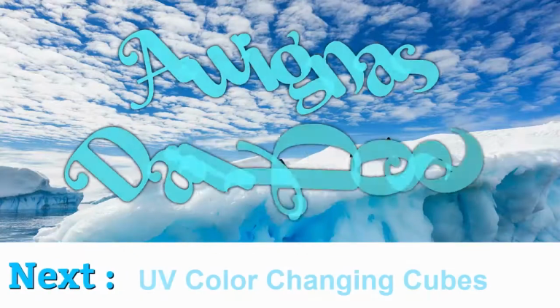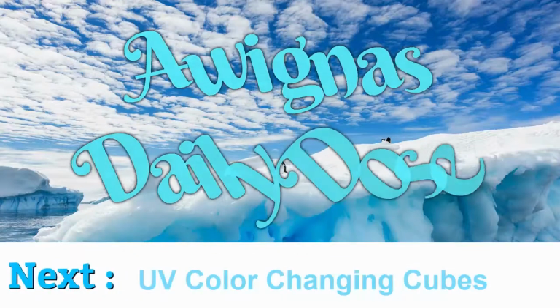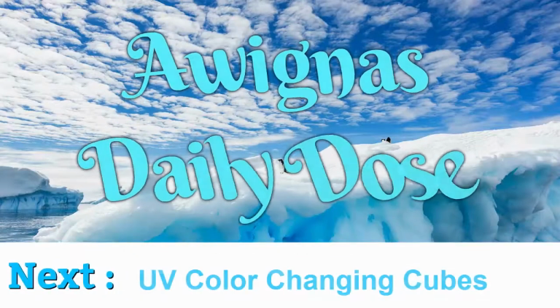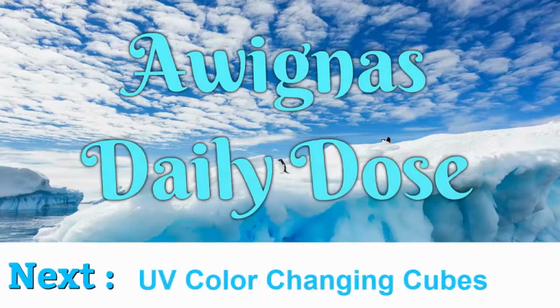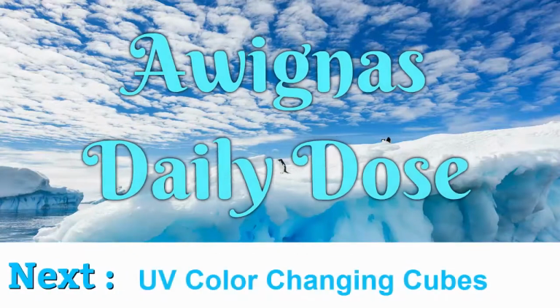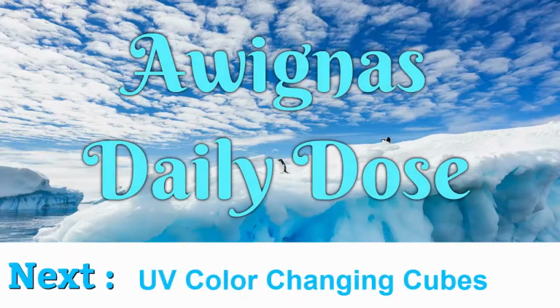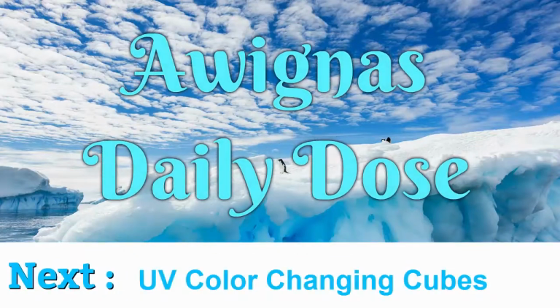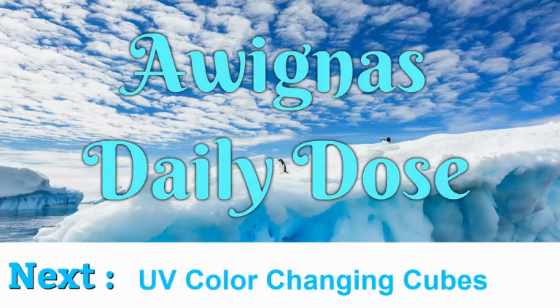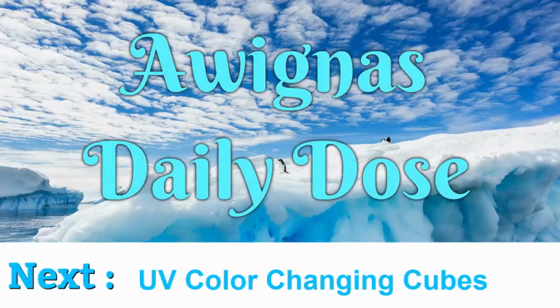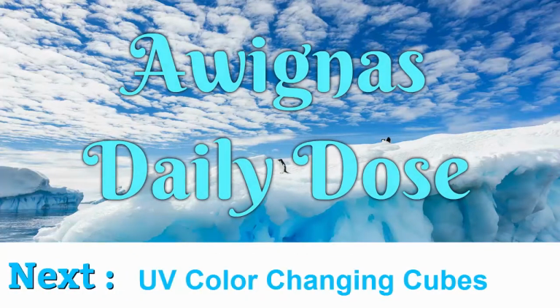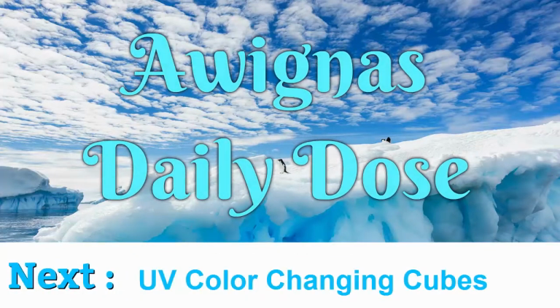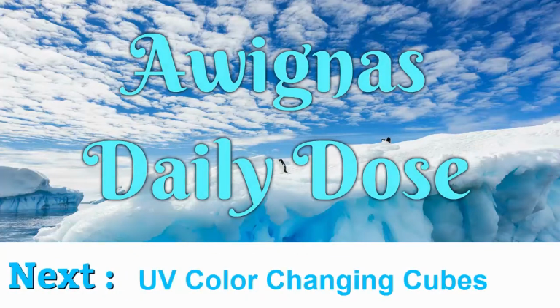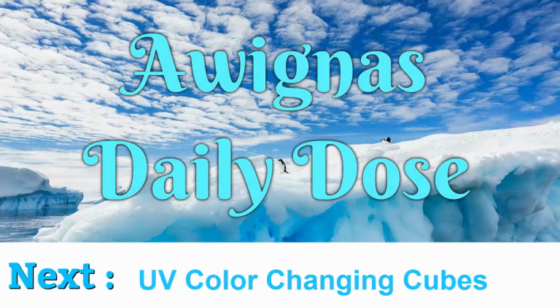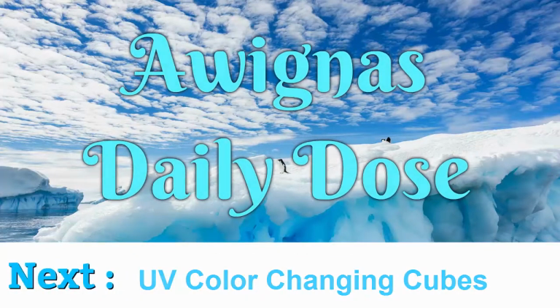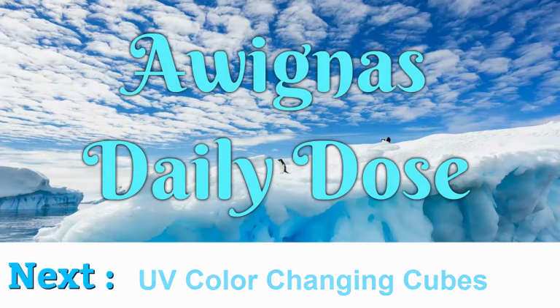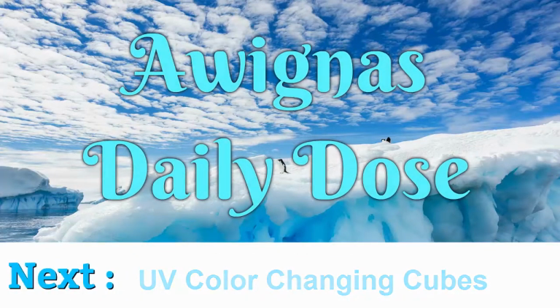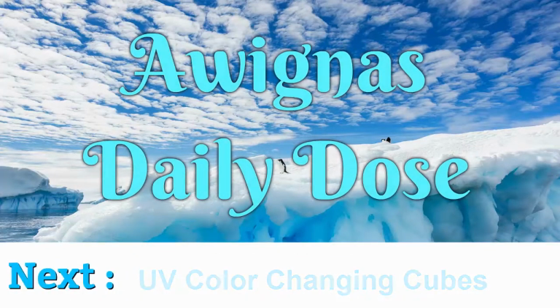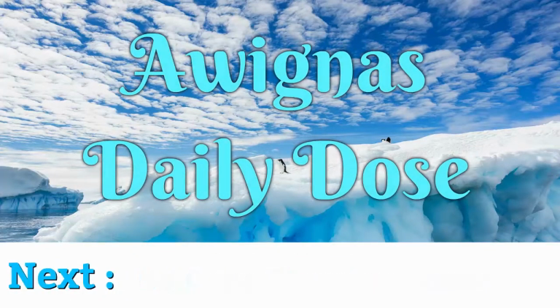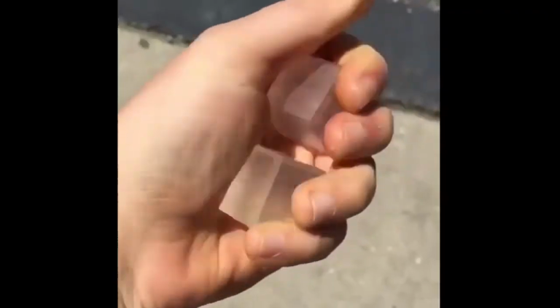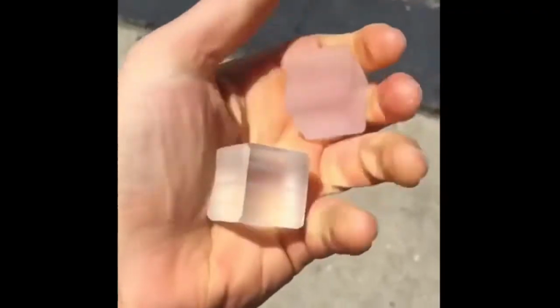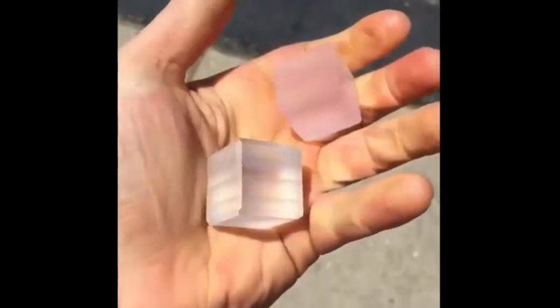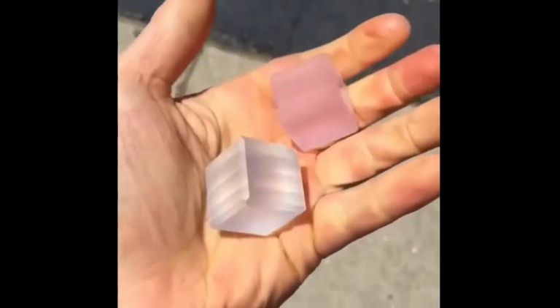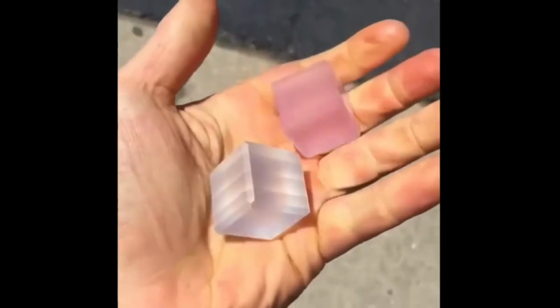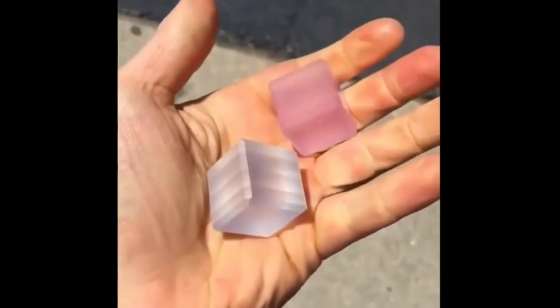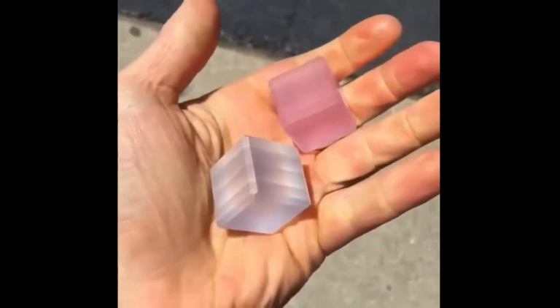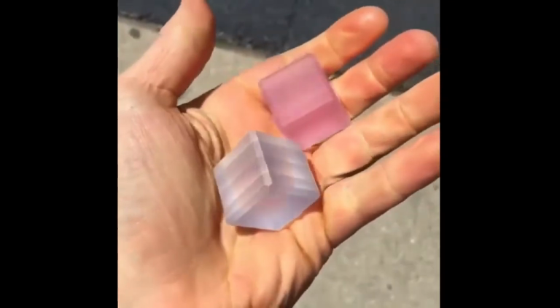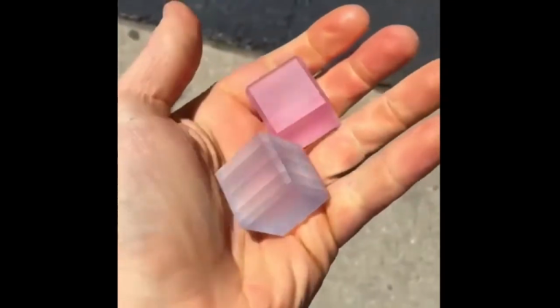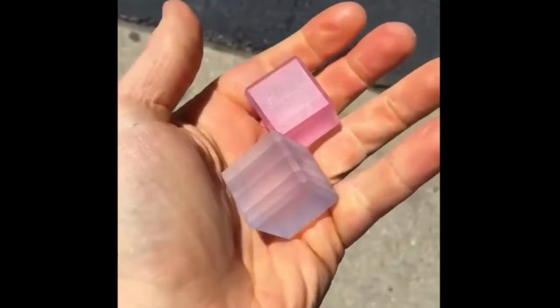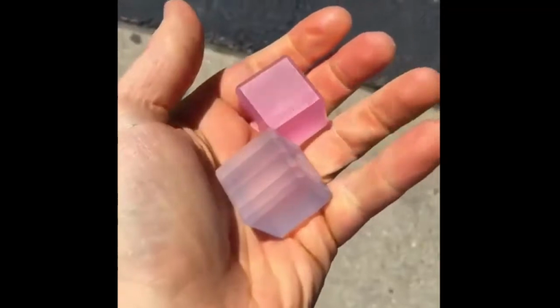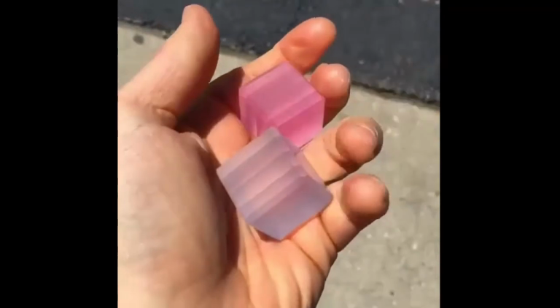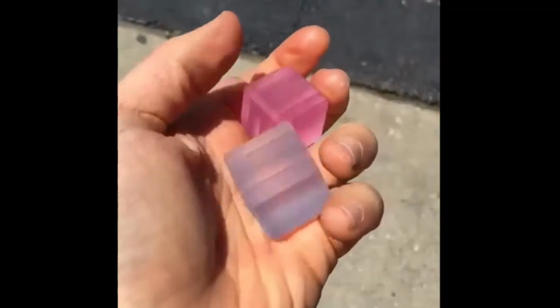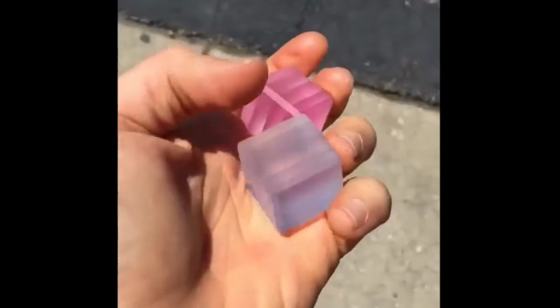UV color-changing cubes. These cubes change their color according to sun or UV light.